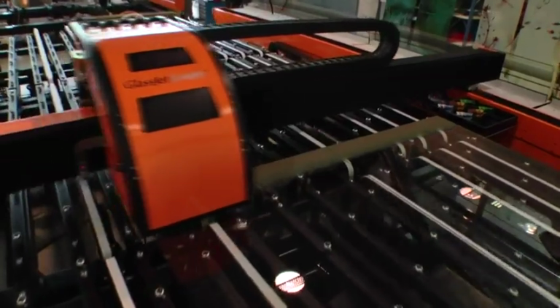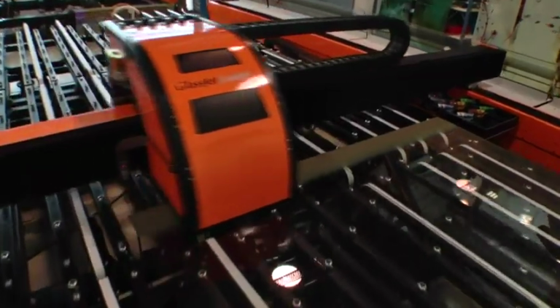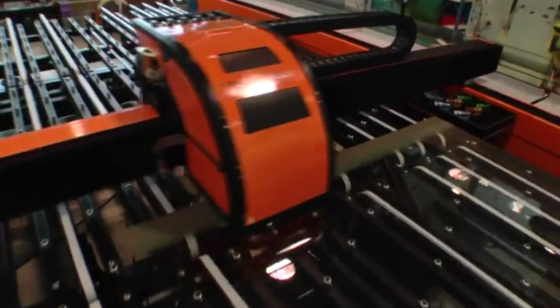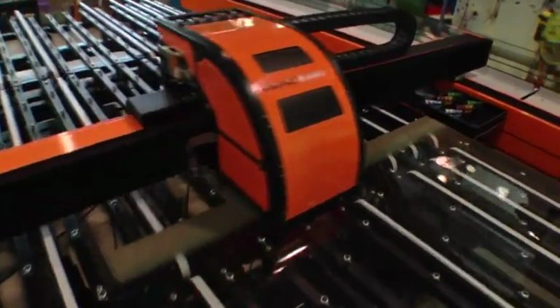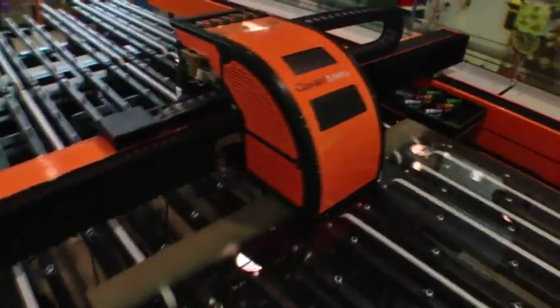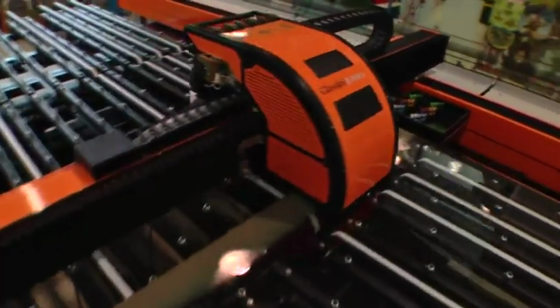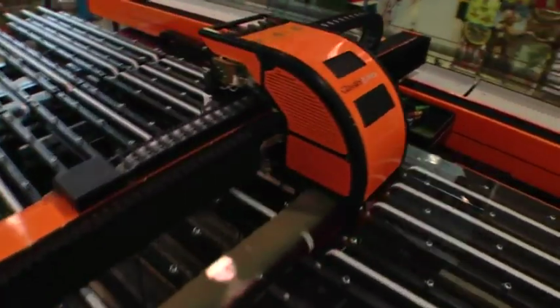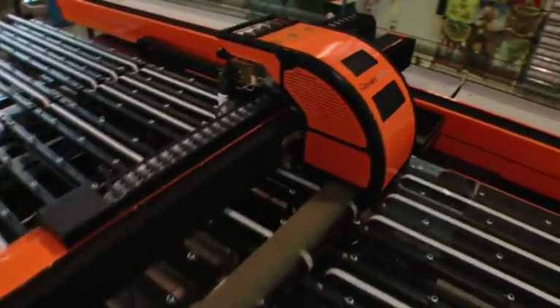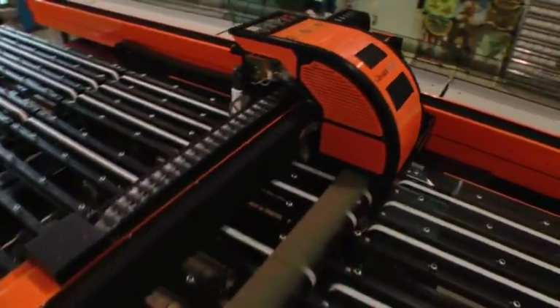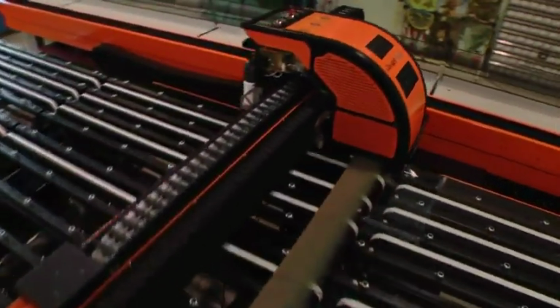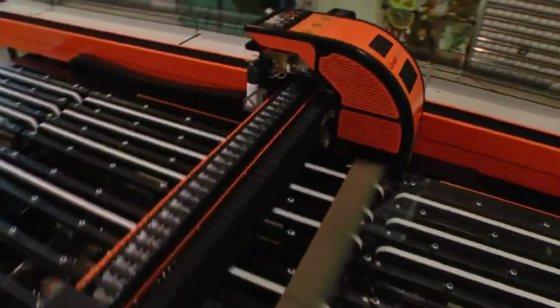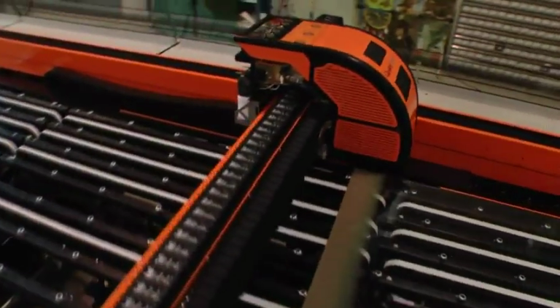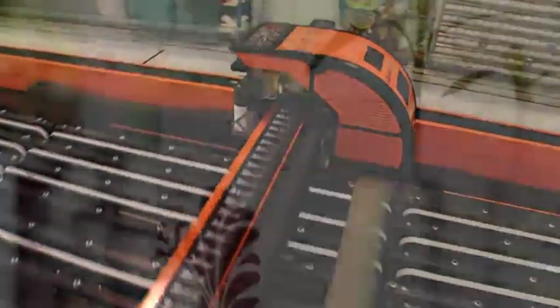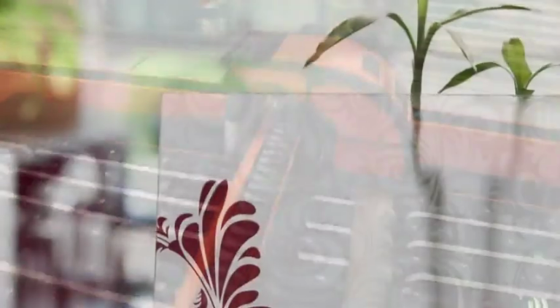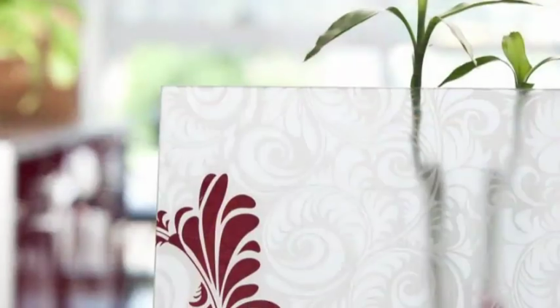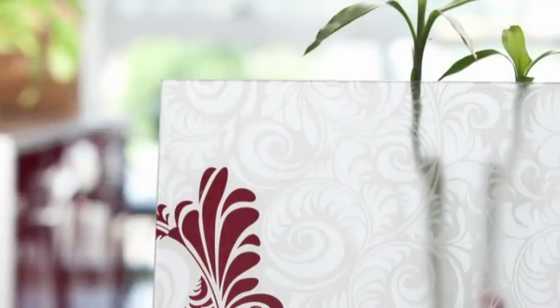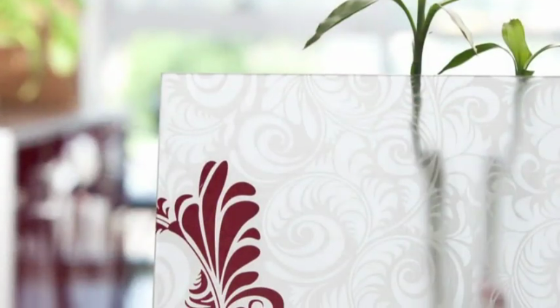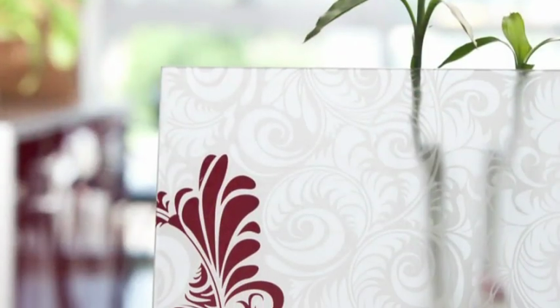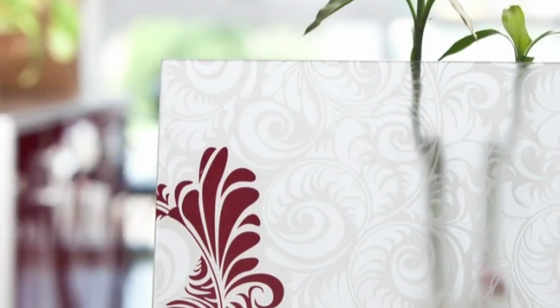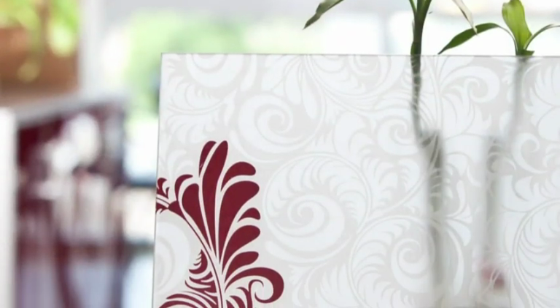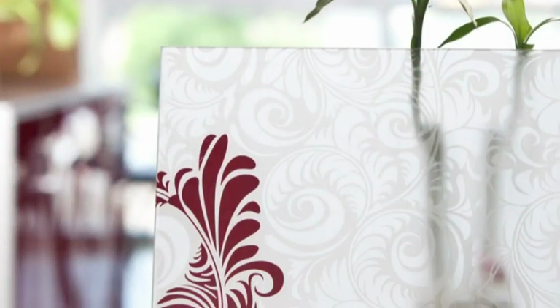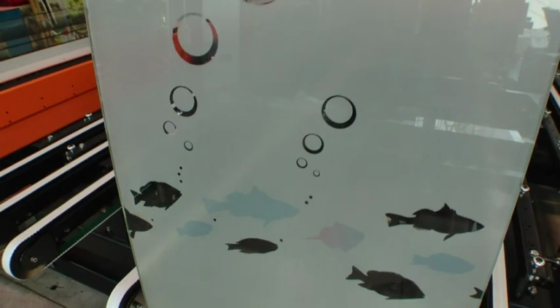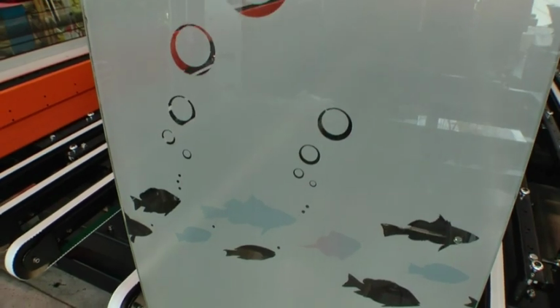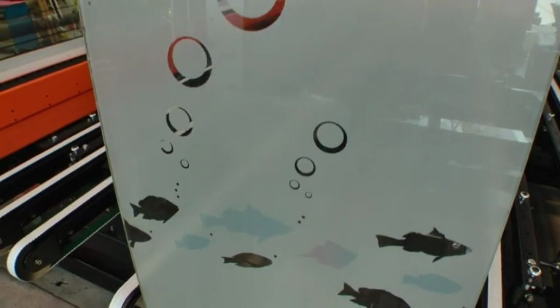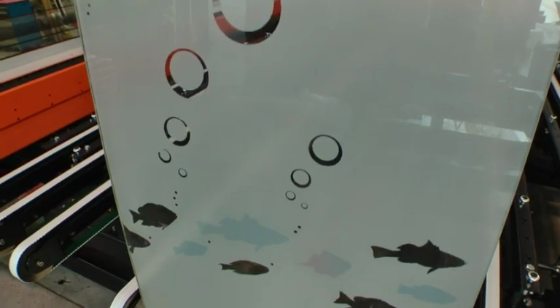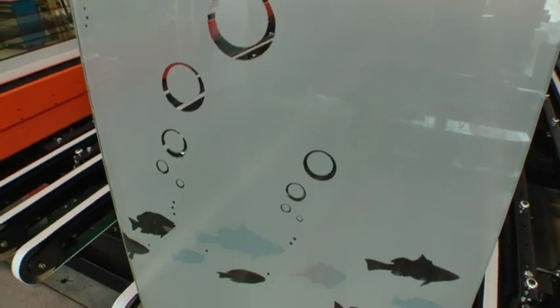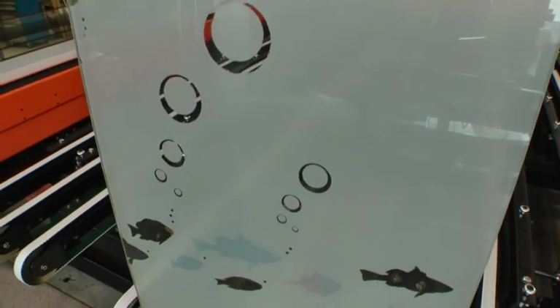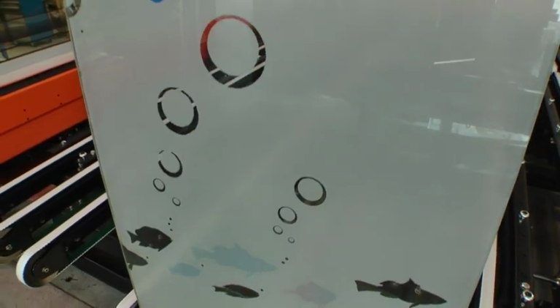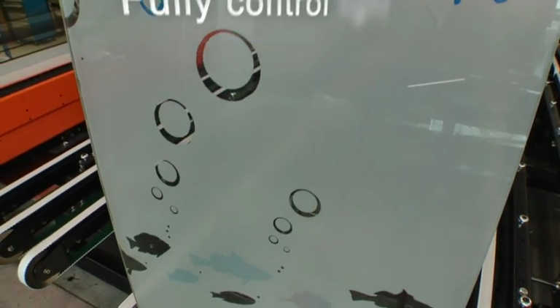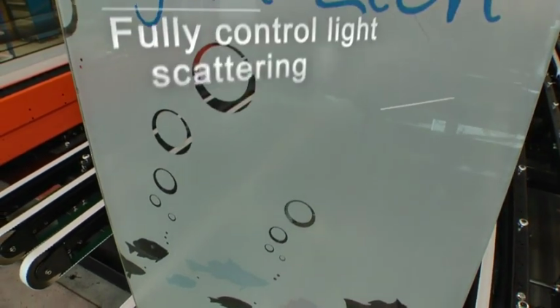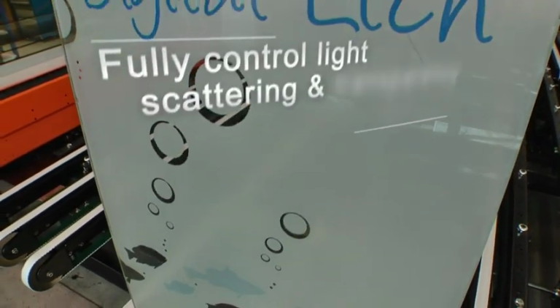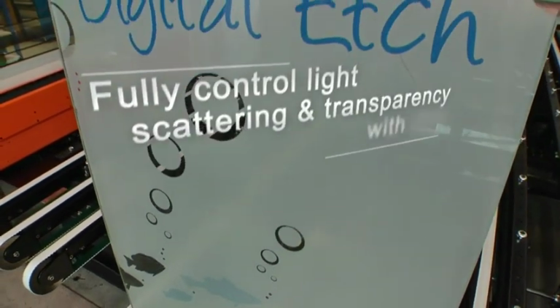With Diptec's breakthrough digital etch technology, you can now produce multicolor, photorealistic, and graded etched glass.